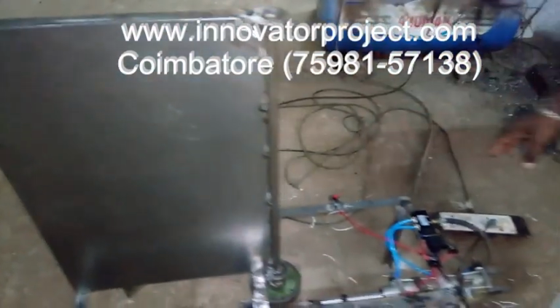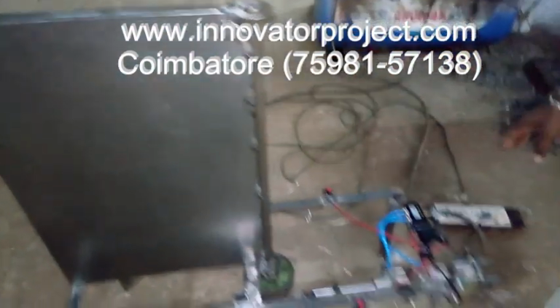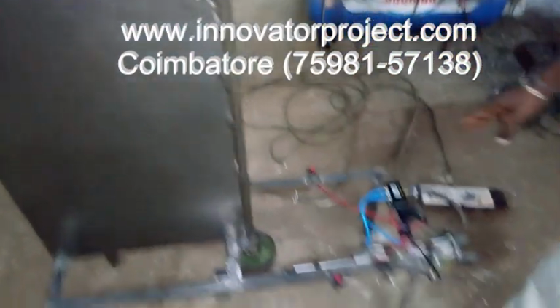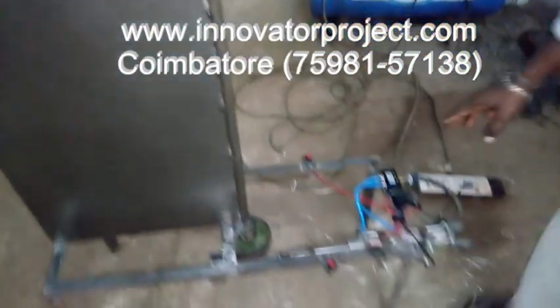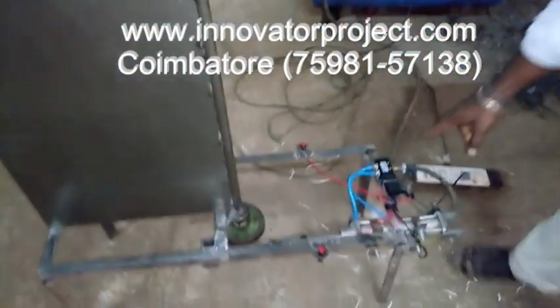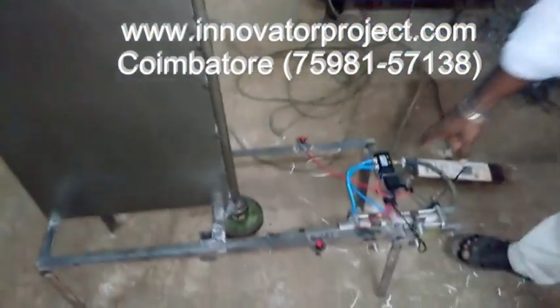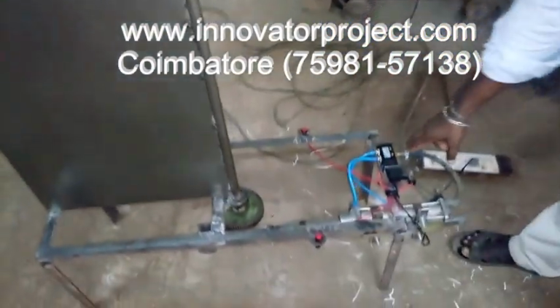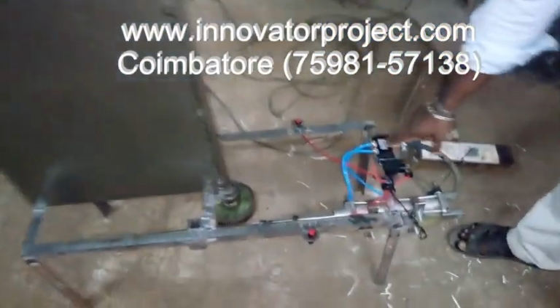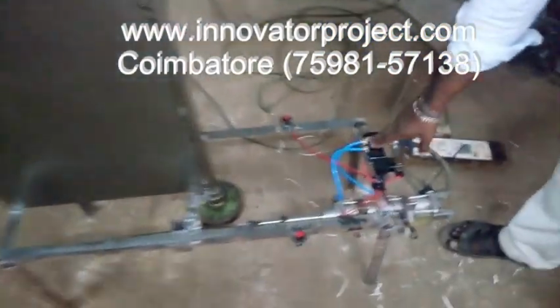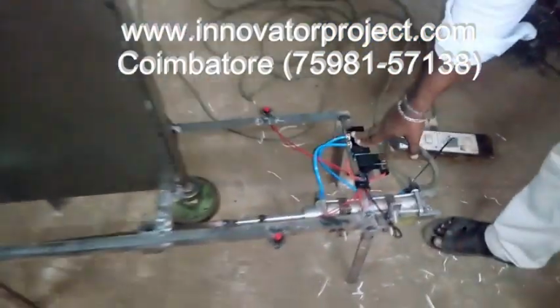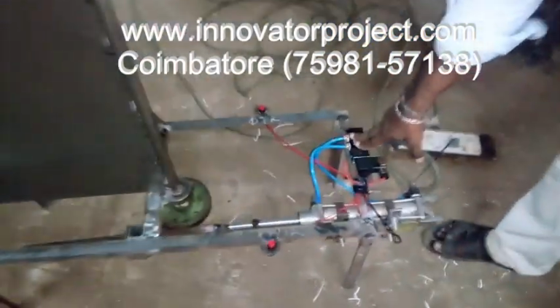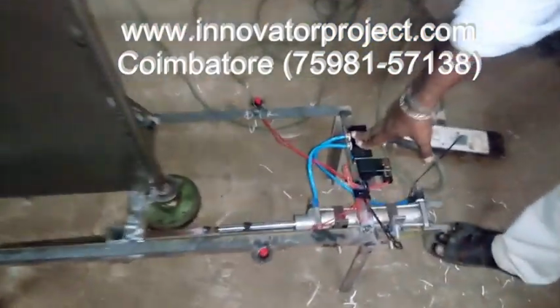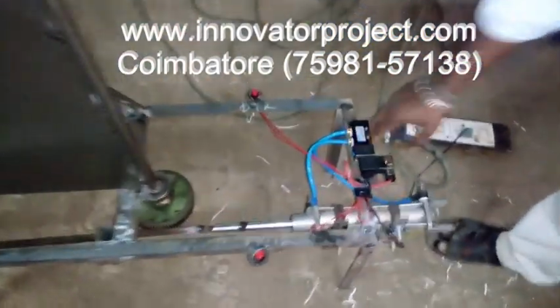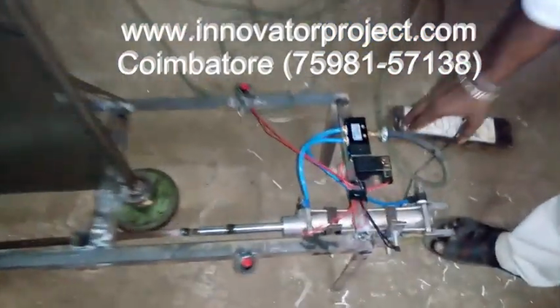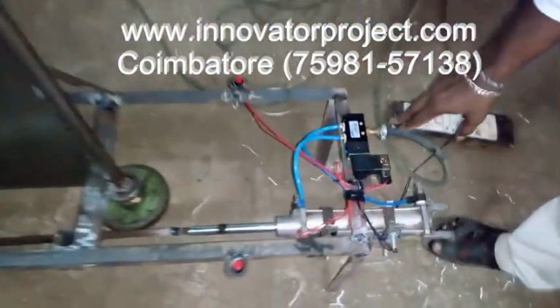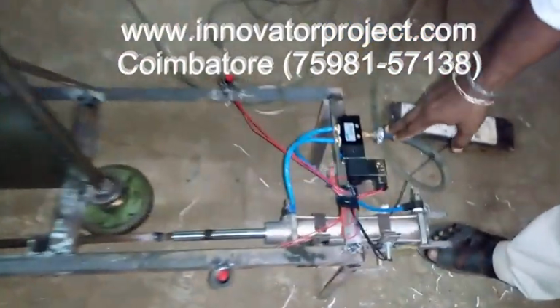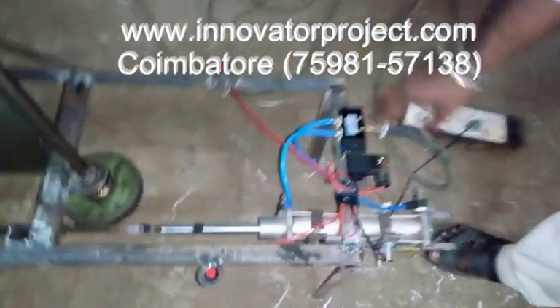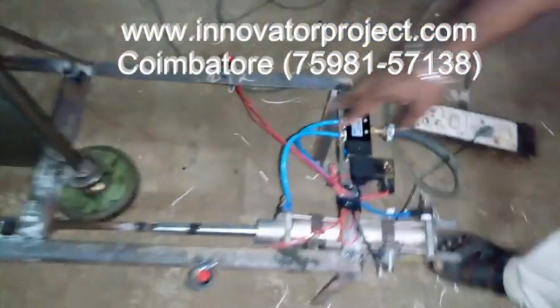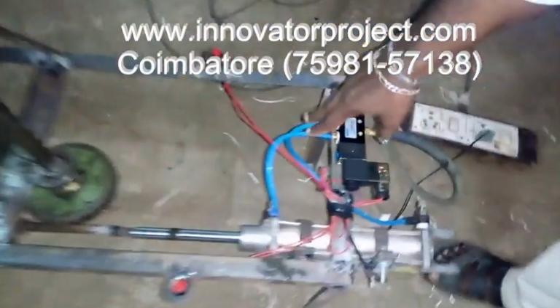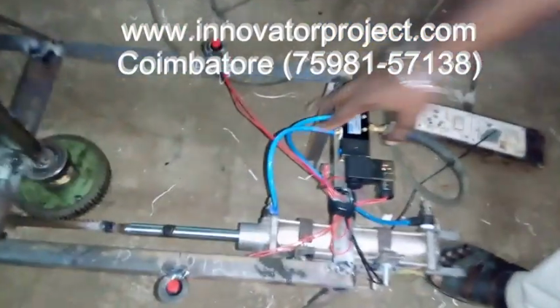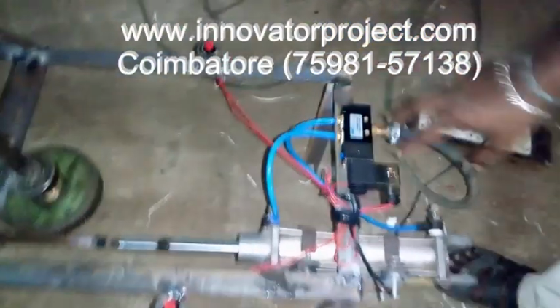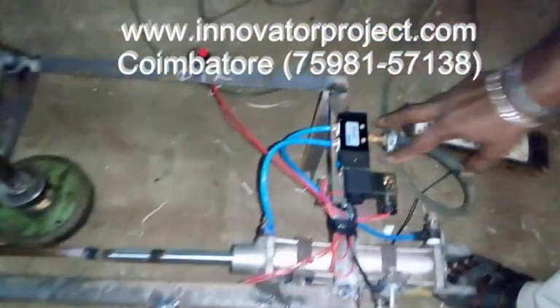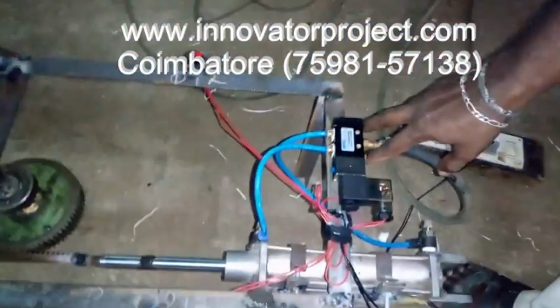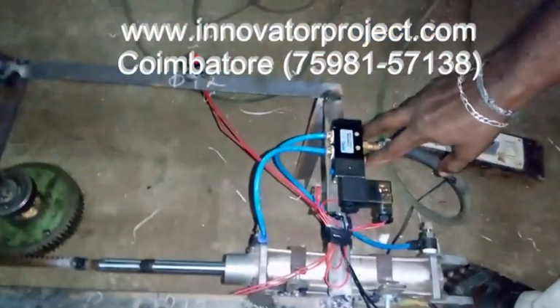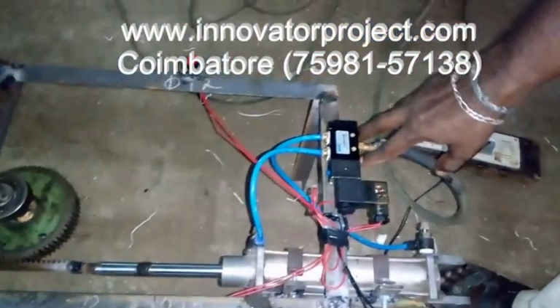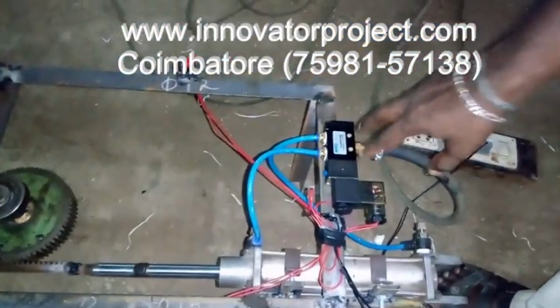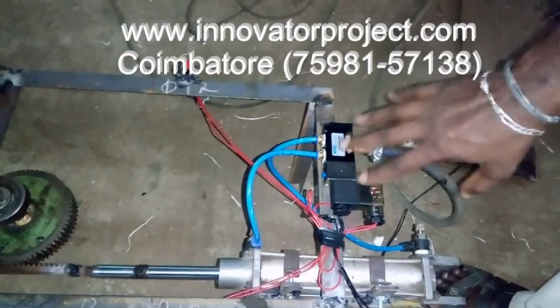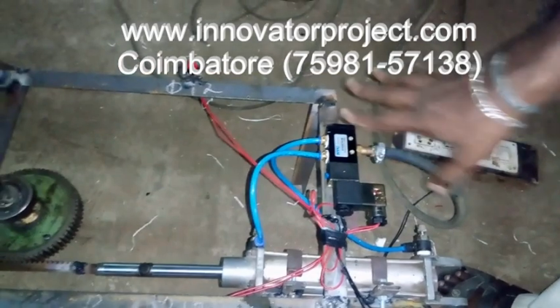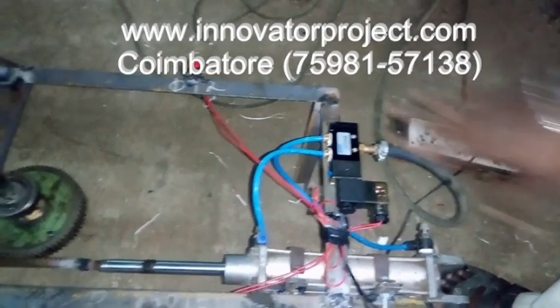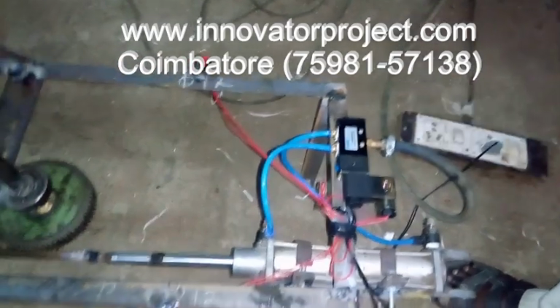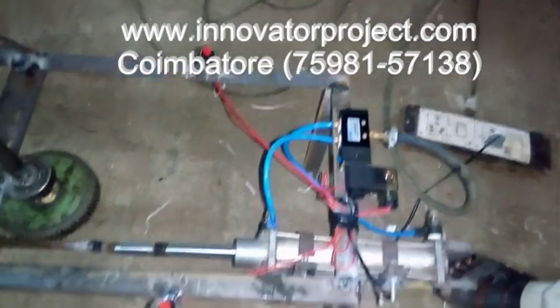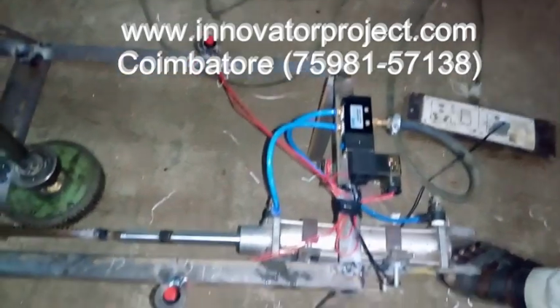This is a solenoid valve — 5/2 solenoid valve: 1 inlet, 2 outlets, 2 exhaust. So total 5 ports.